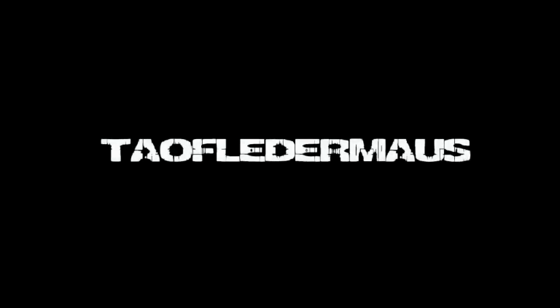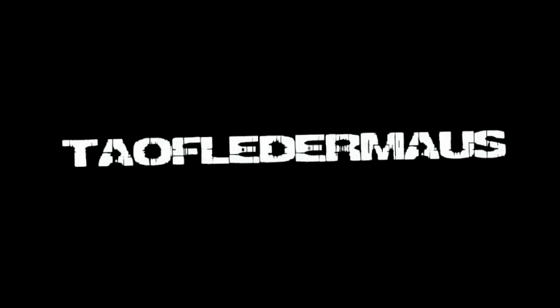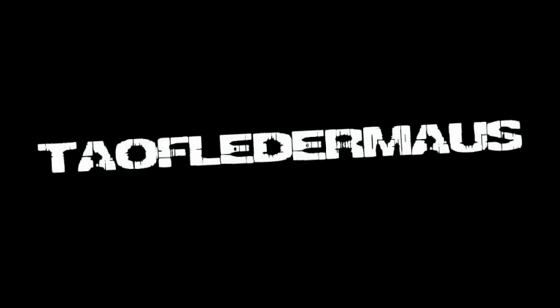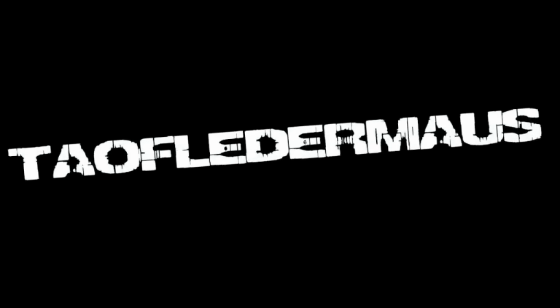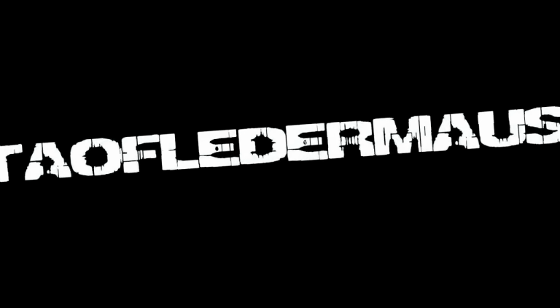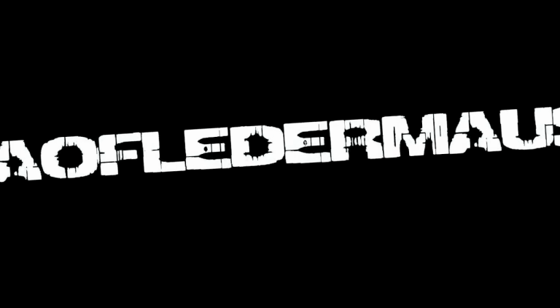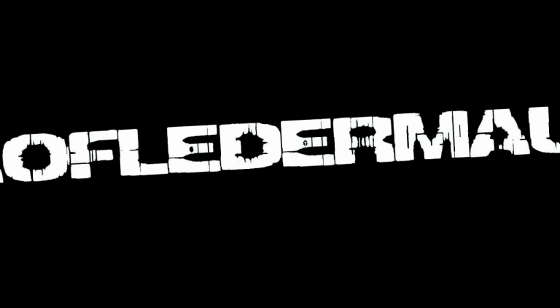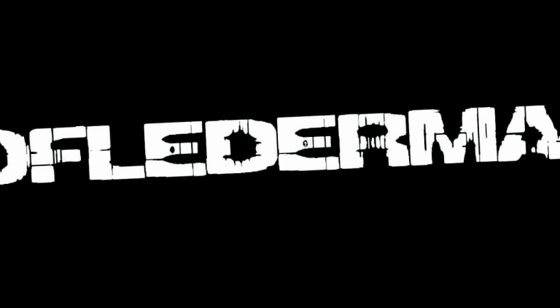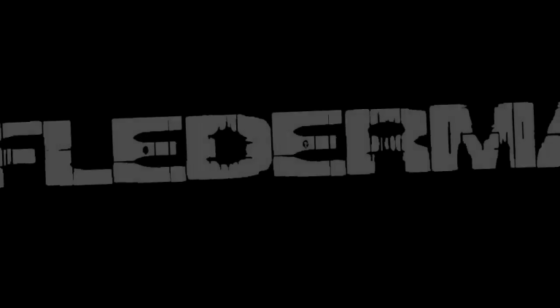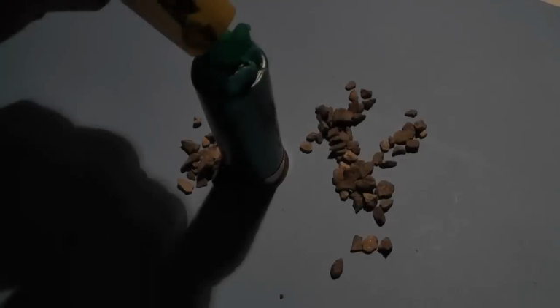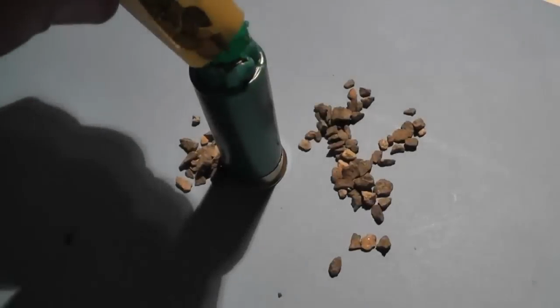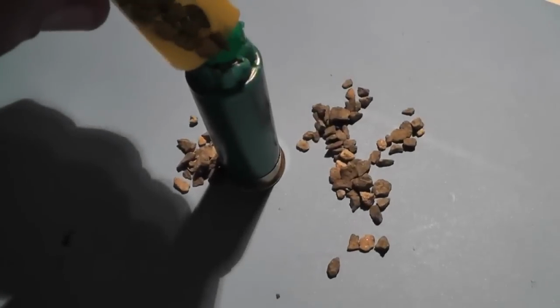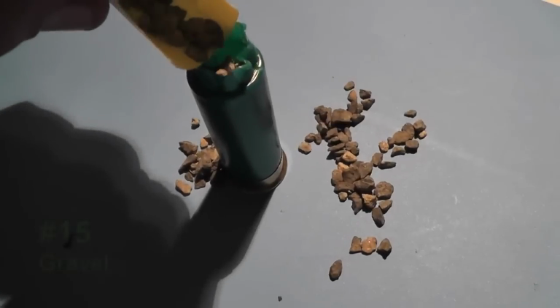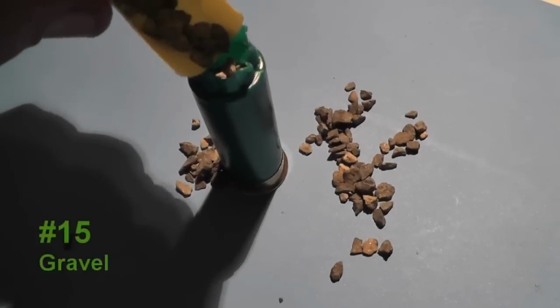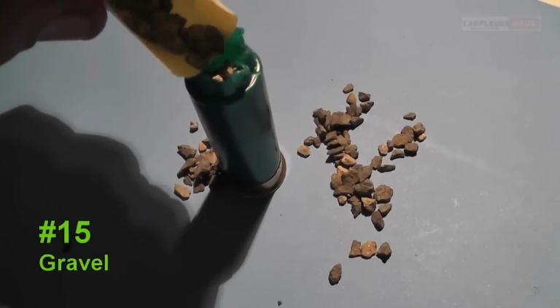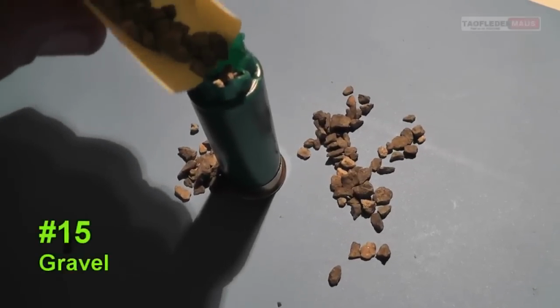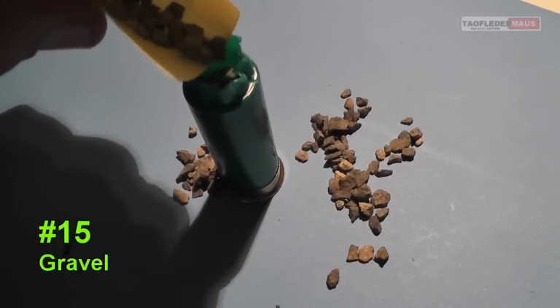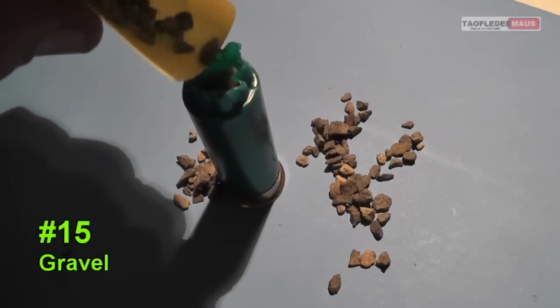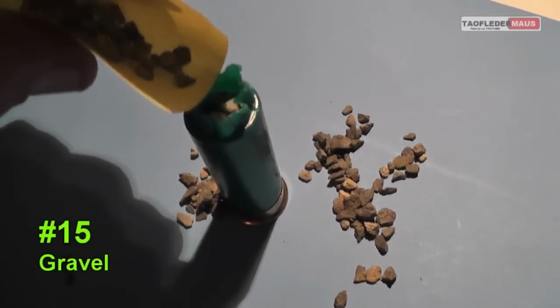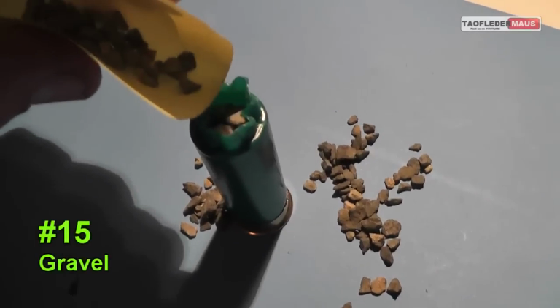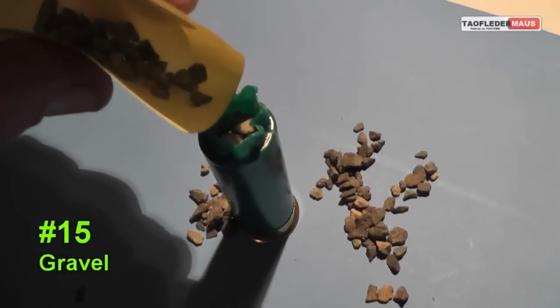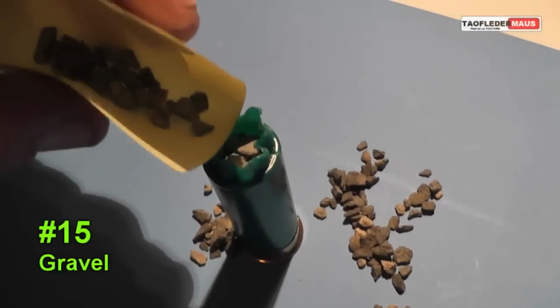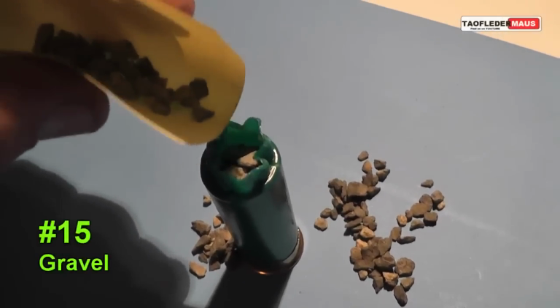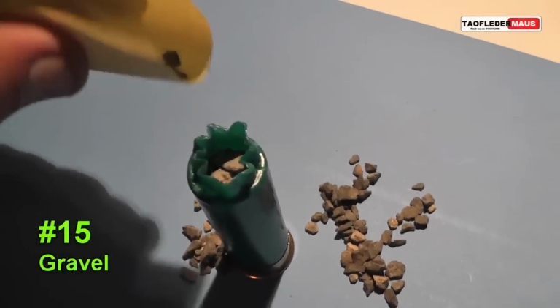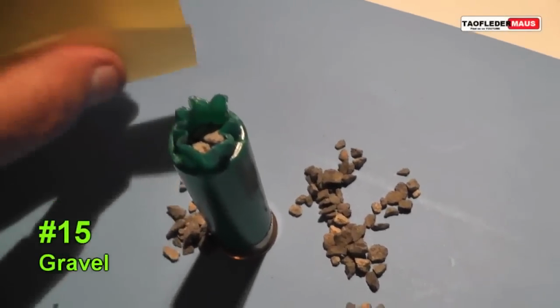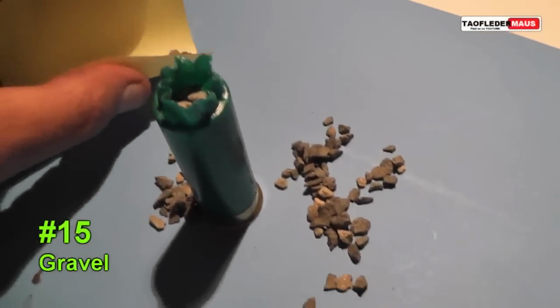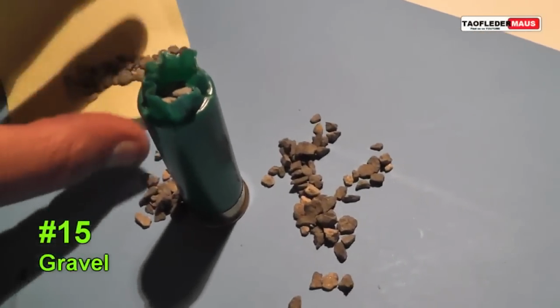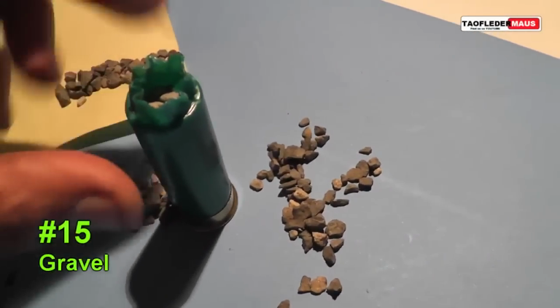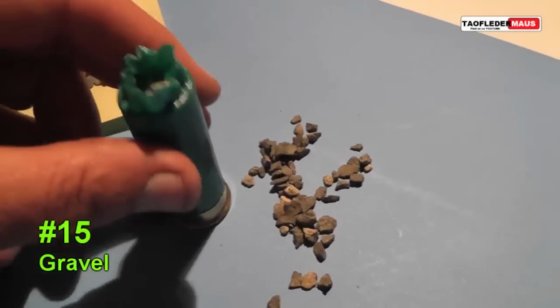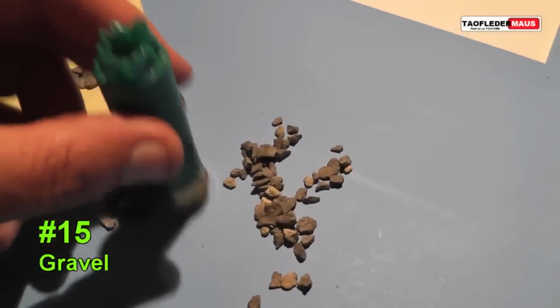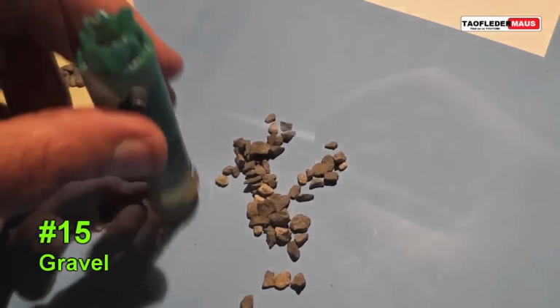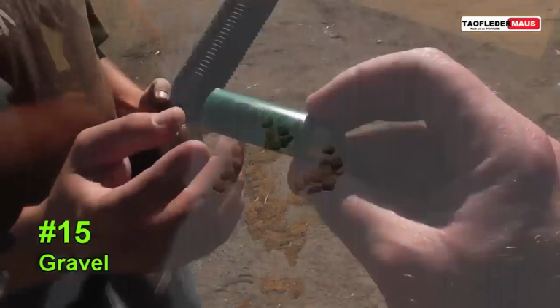Welcome back everyone. This is Jeff of Tau Flutter Mouse. Today we're going to show you the 15 crappiest shotgun loads that we have tested.